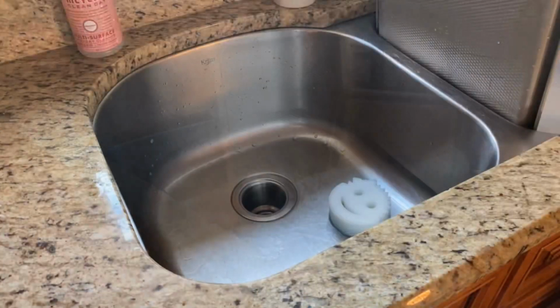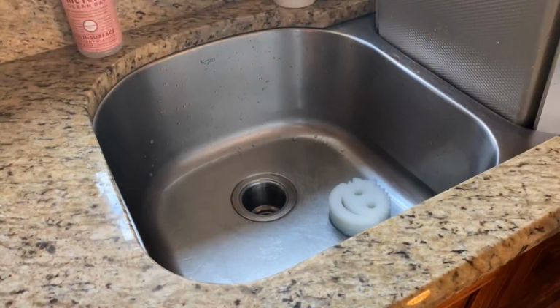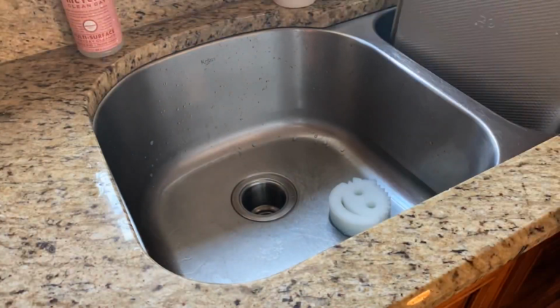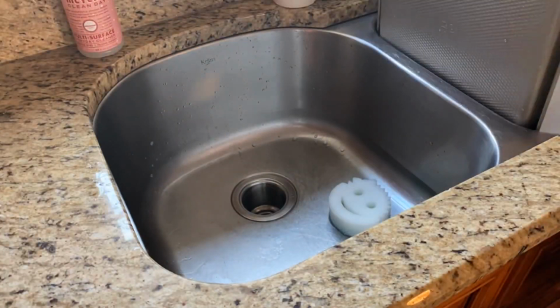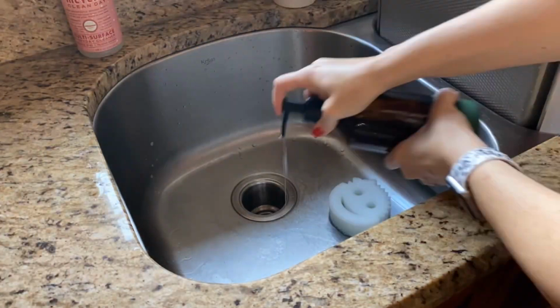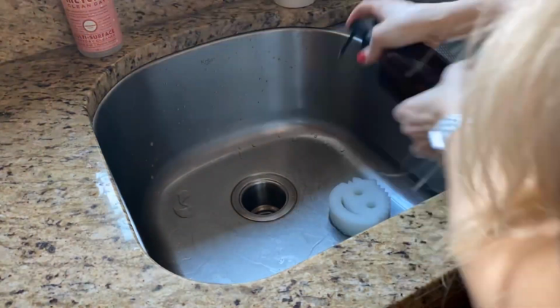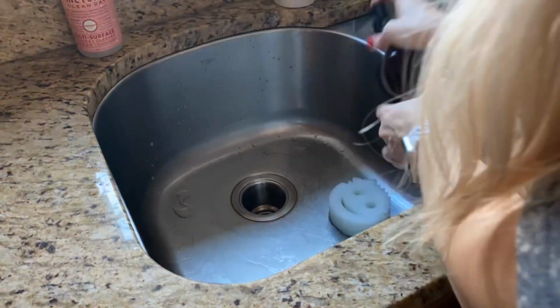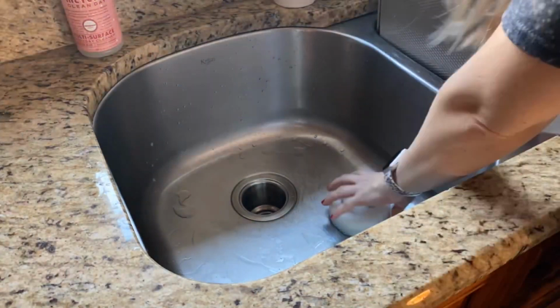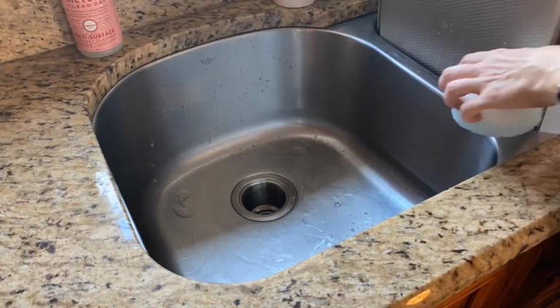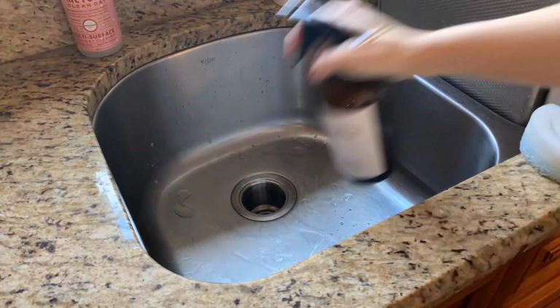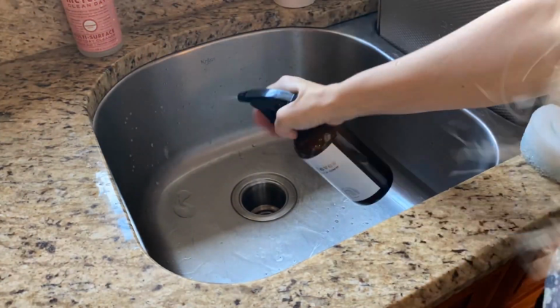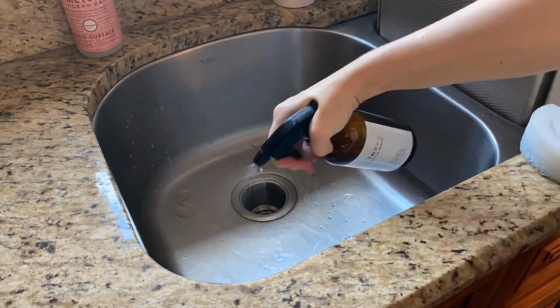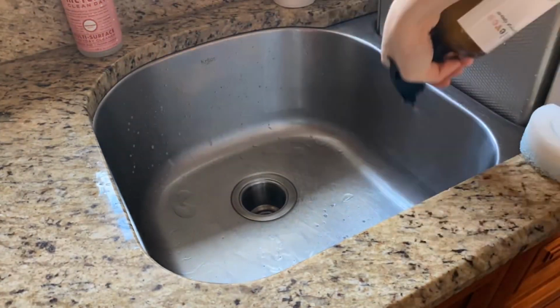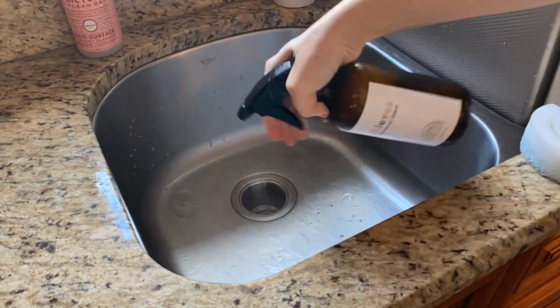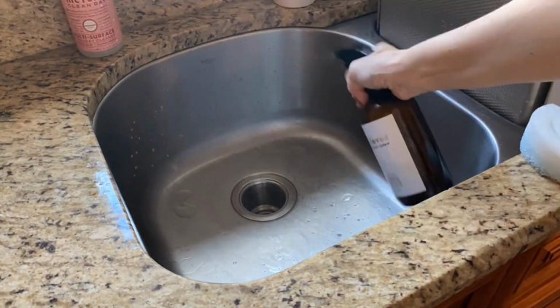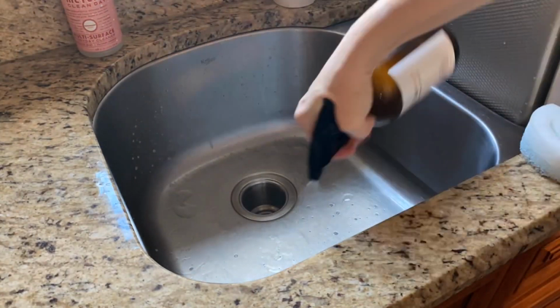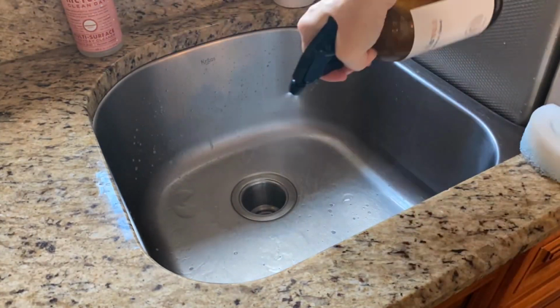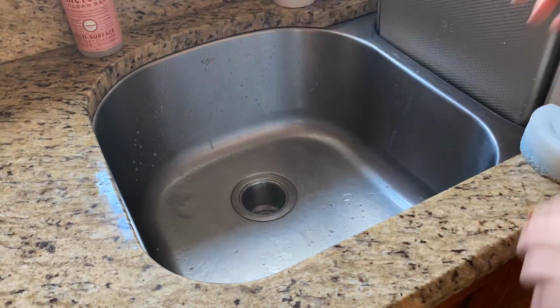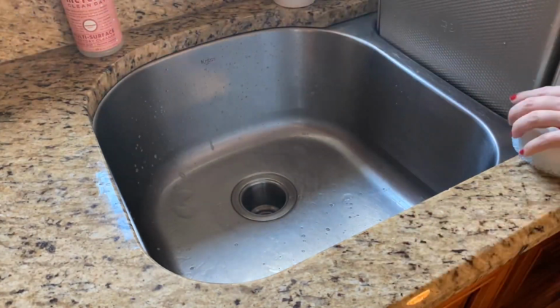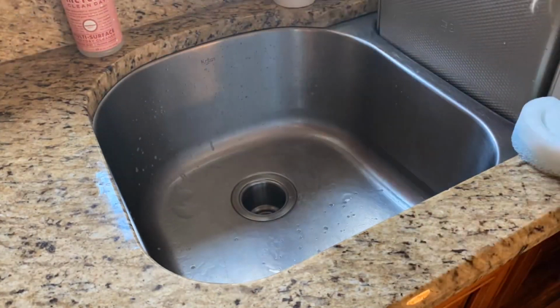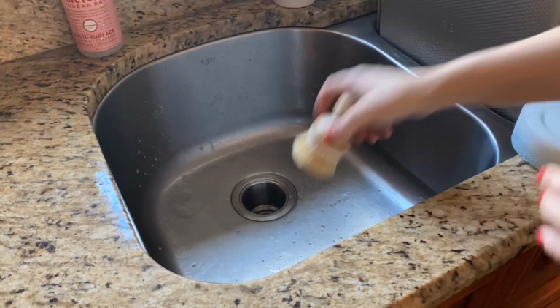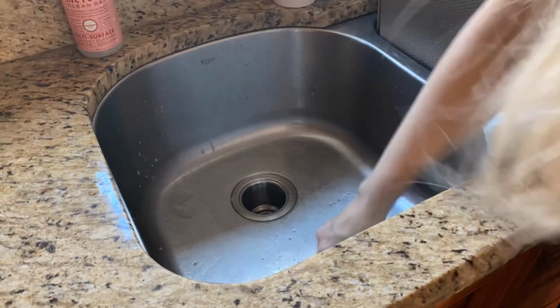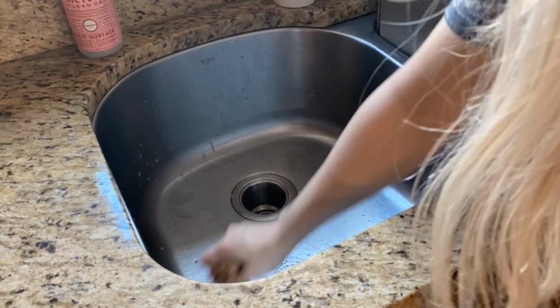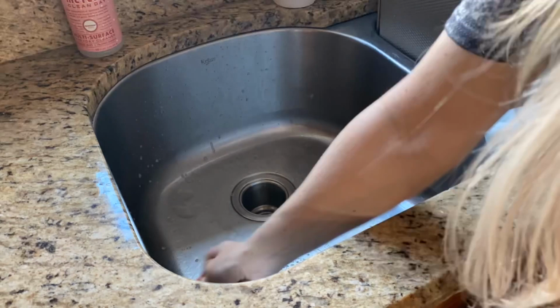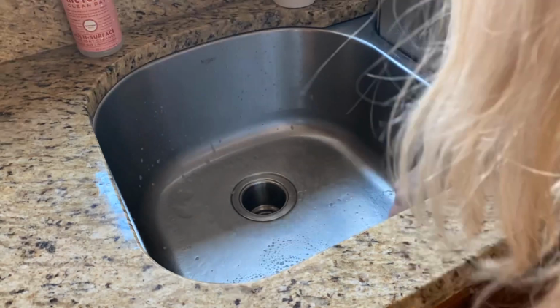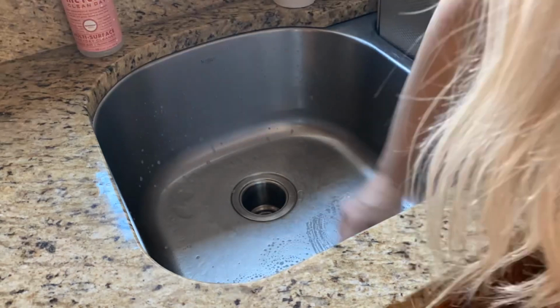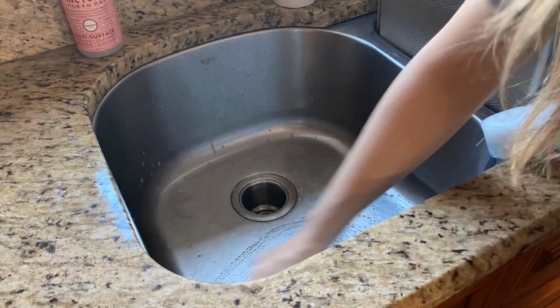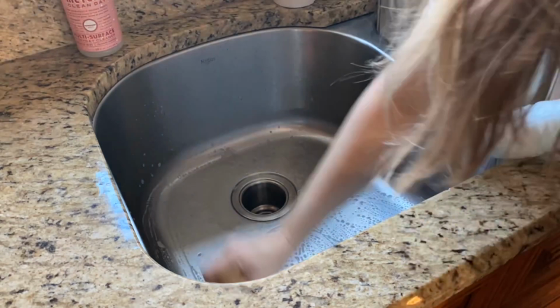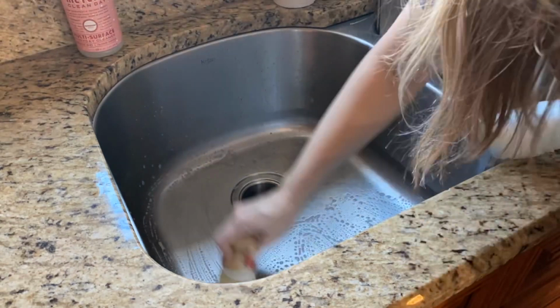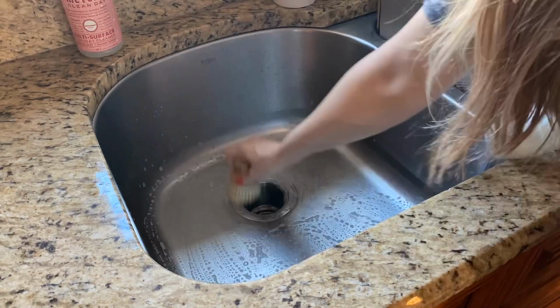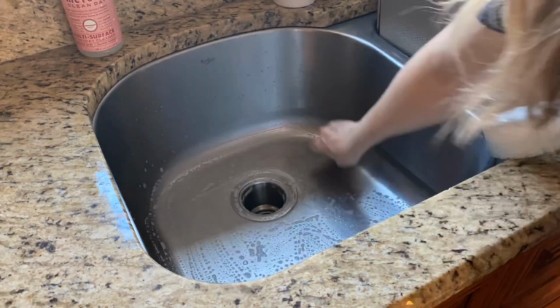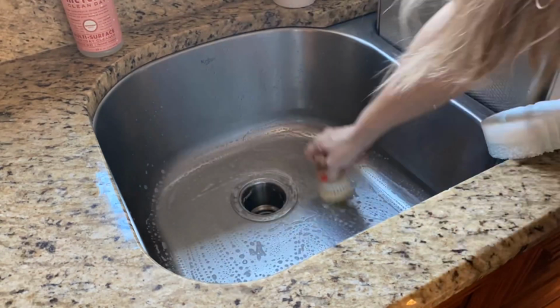I'm just using a little dish soap and some thieves cleaner to clean out my sink.